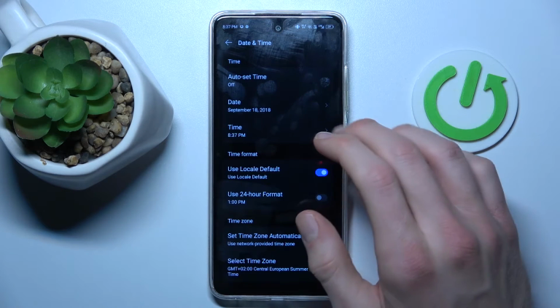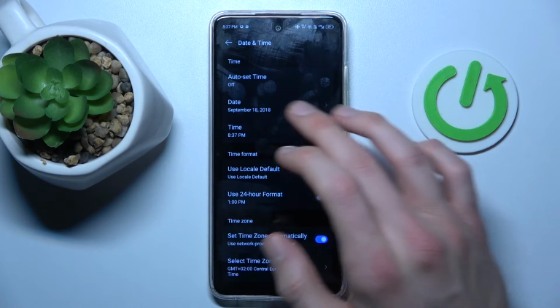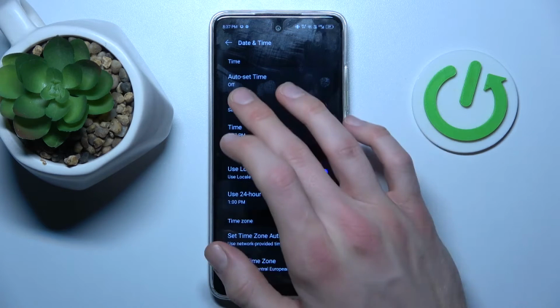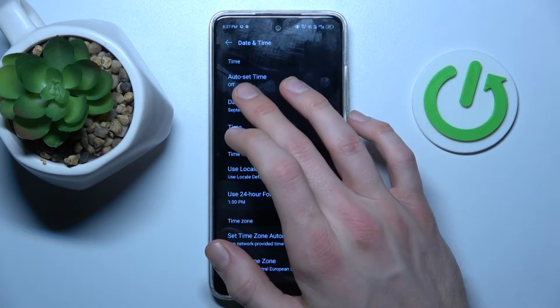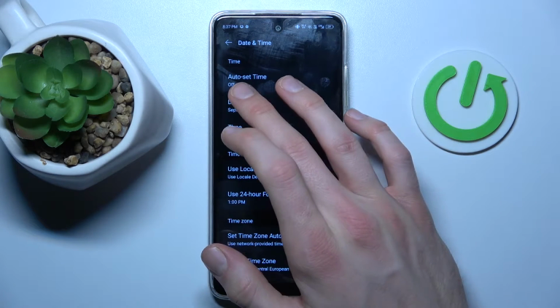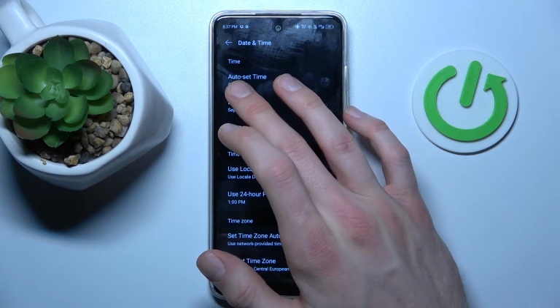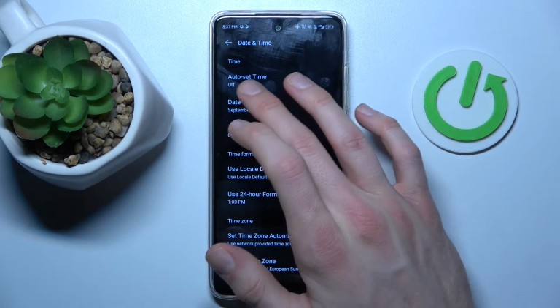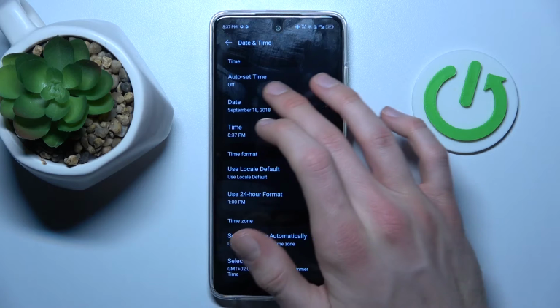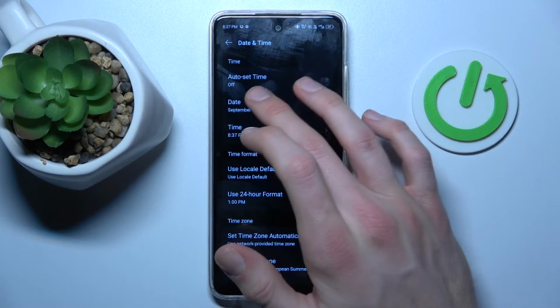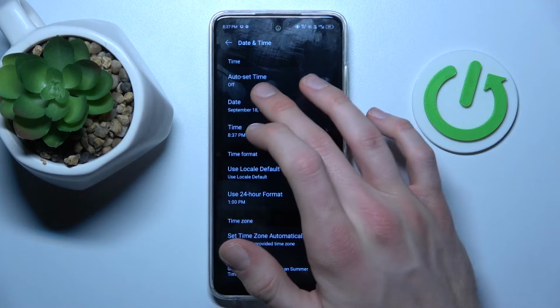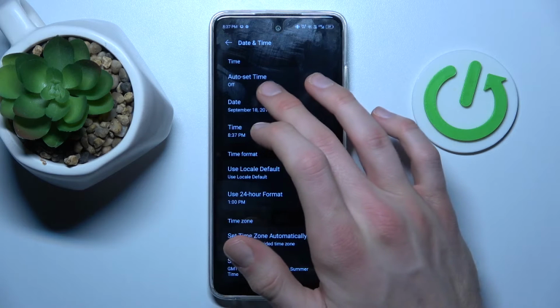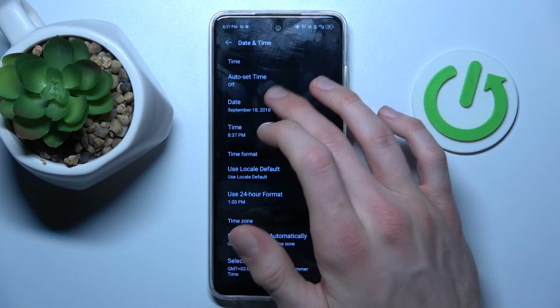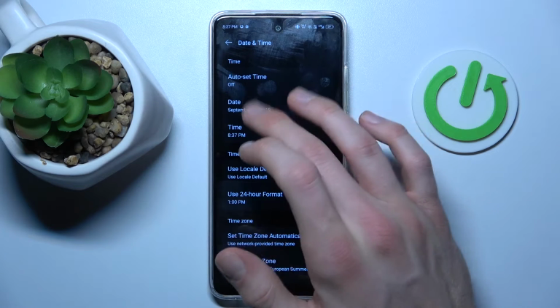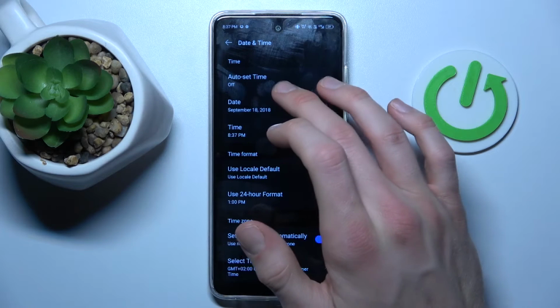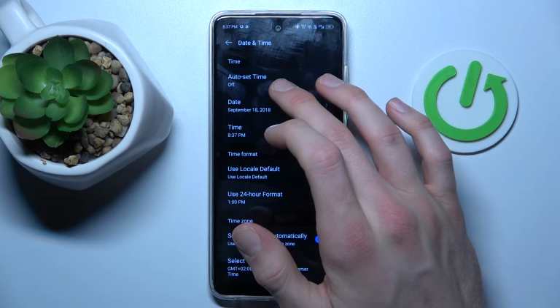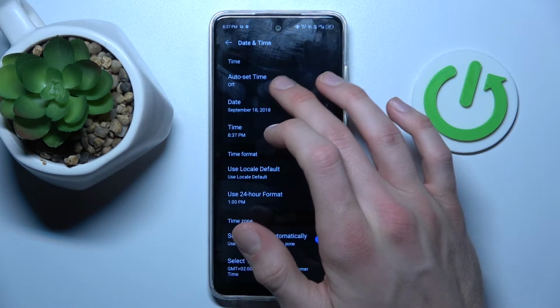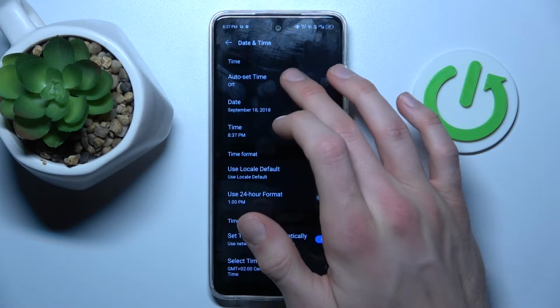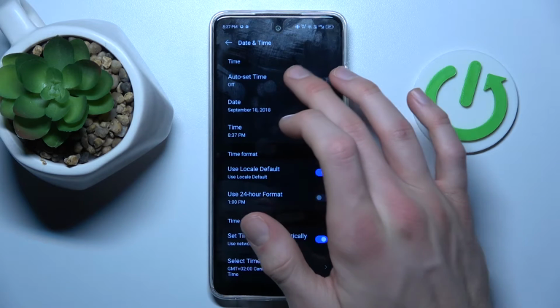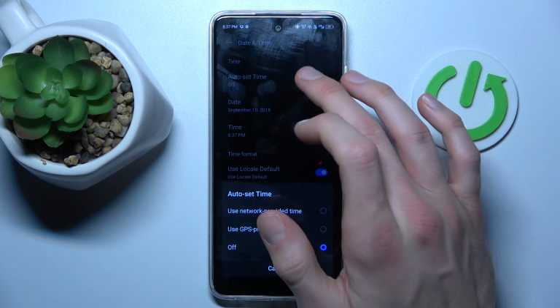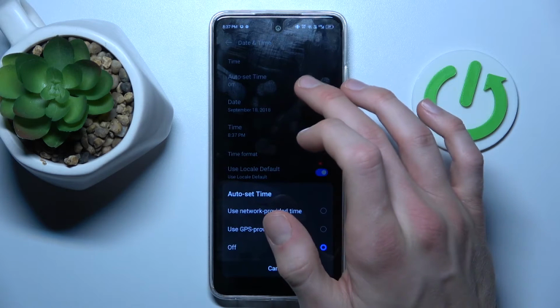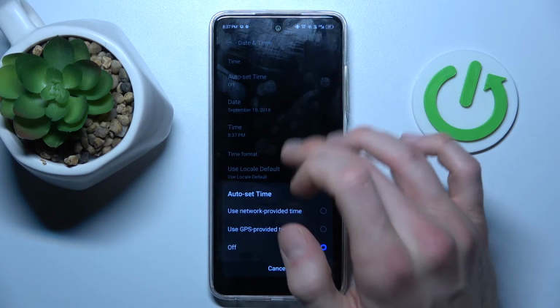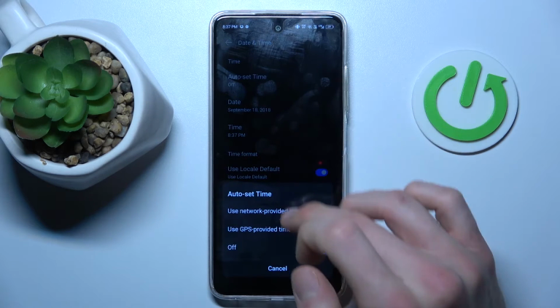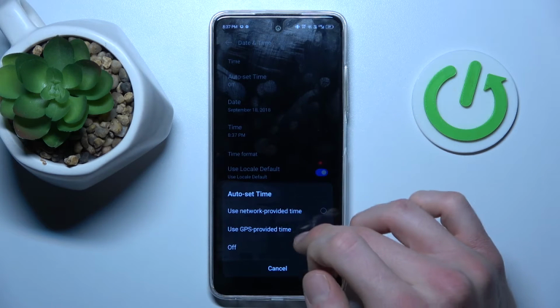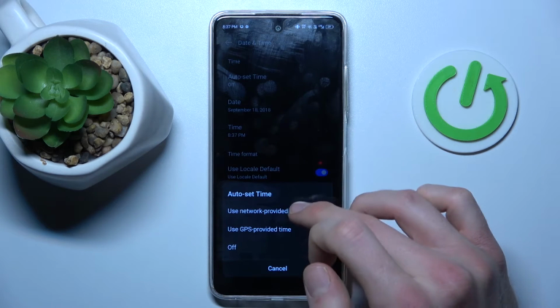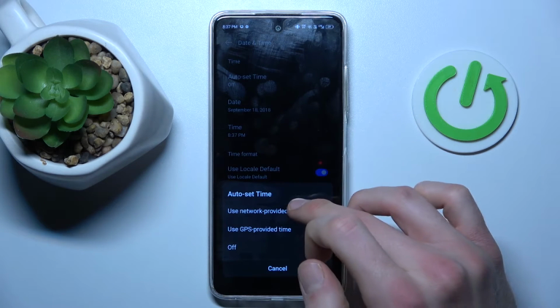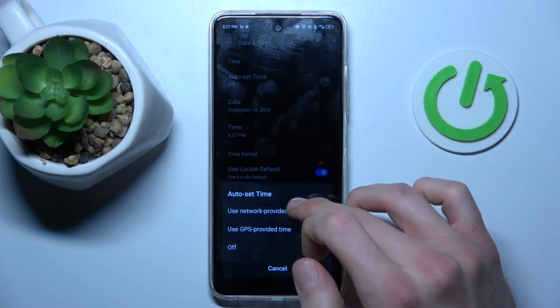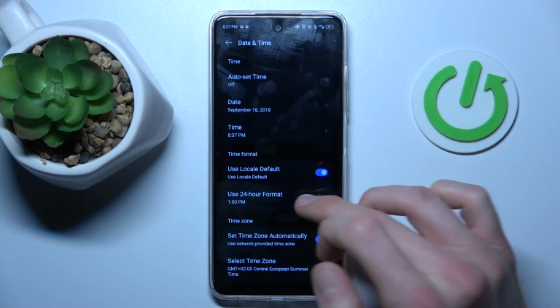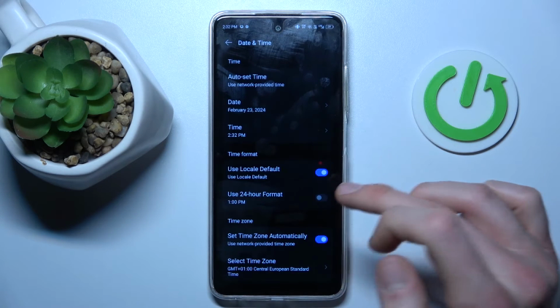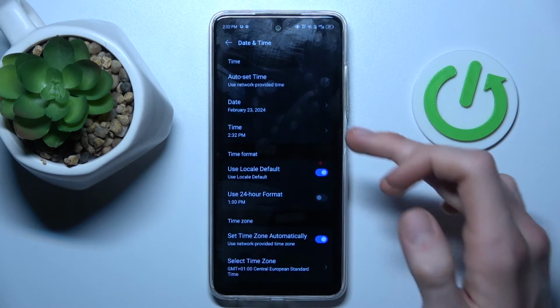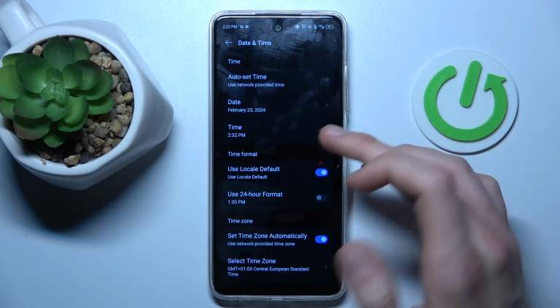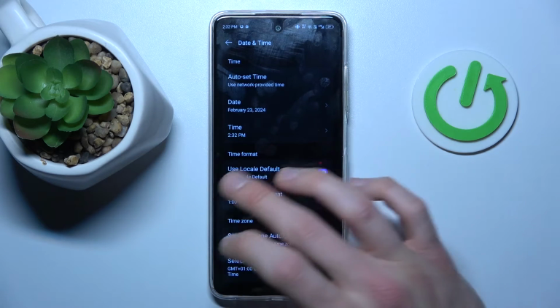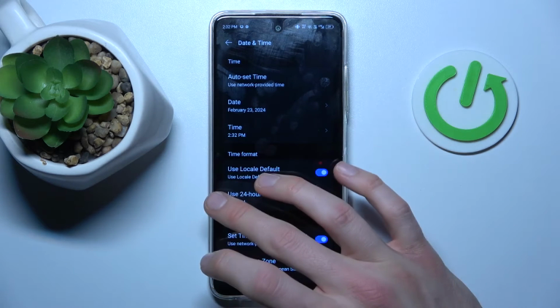As you can see, we have auto set time turned off. To fix our problem, we need to change it from off to use network provided time.